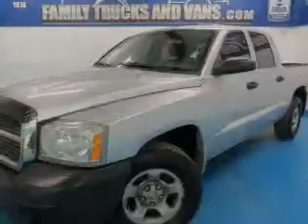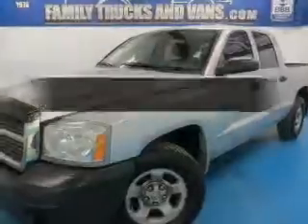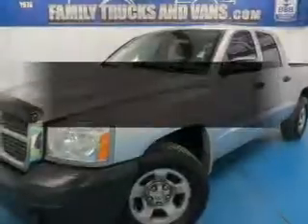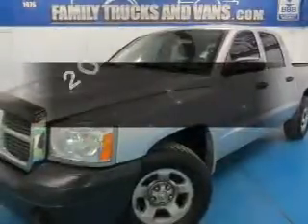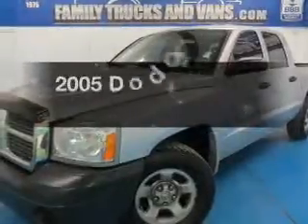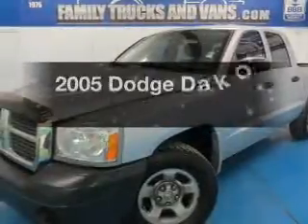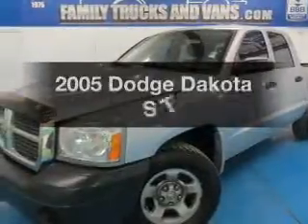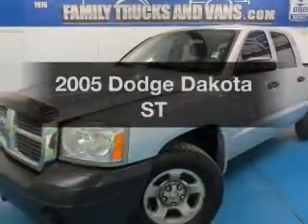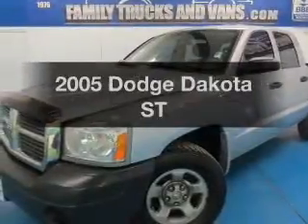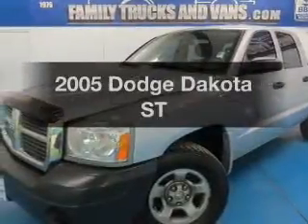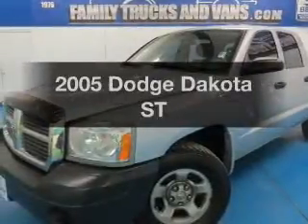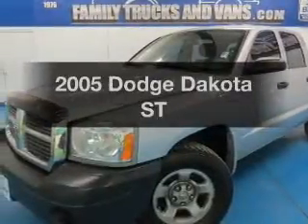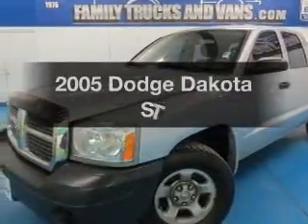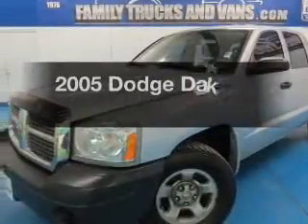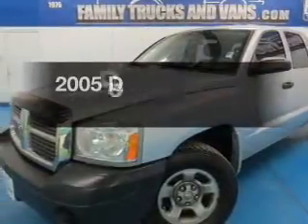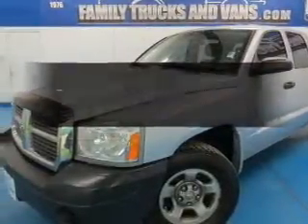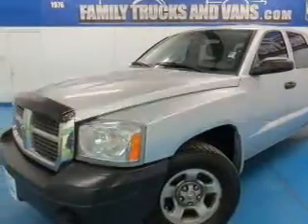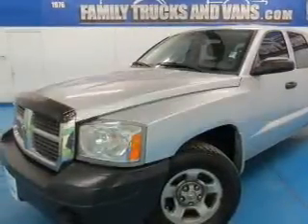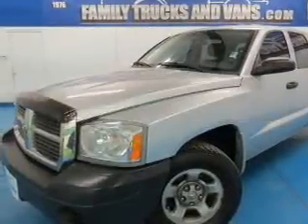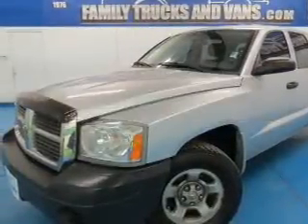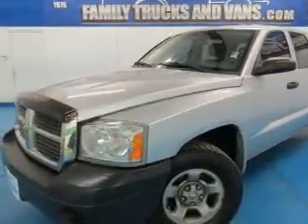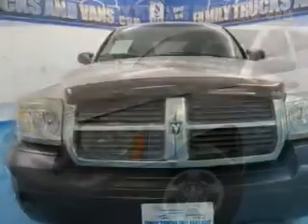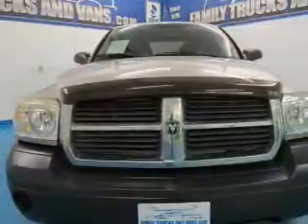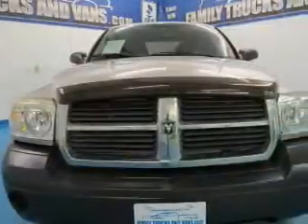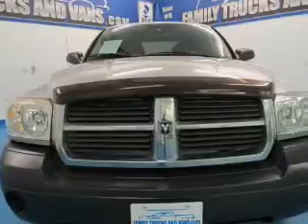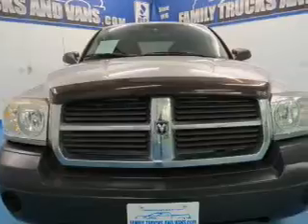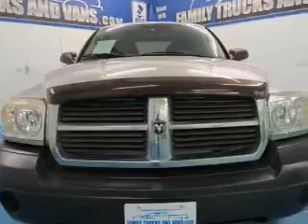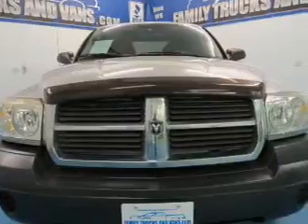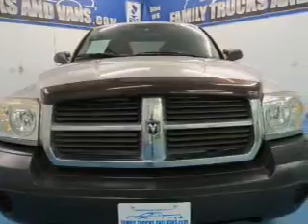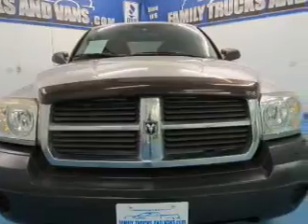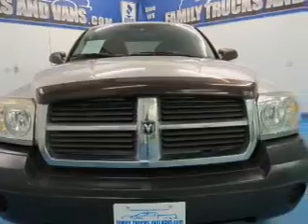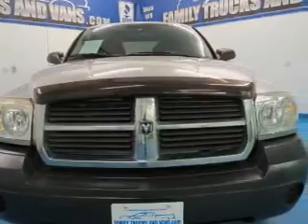Check out this 2005 Dodge Dakota. If you're looking for an automobile with great attributes, look no further.